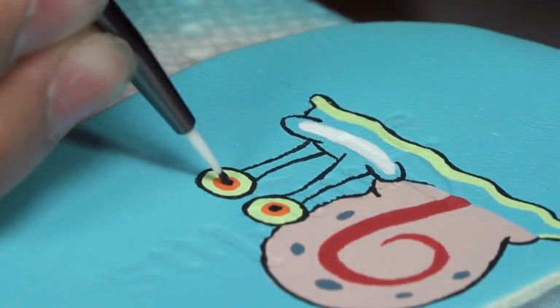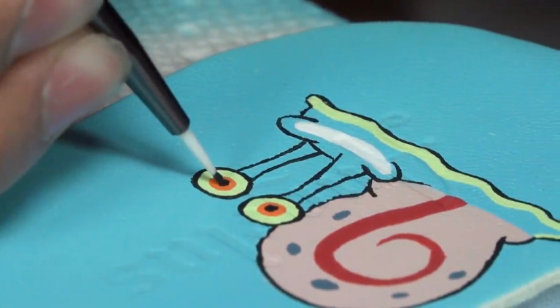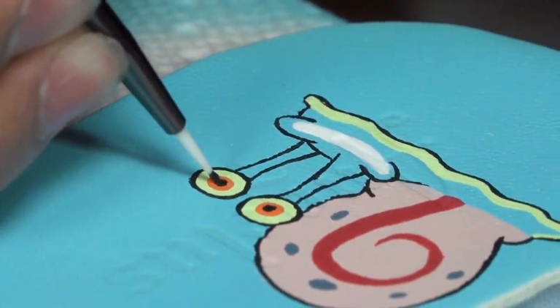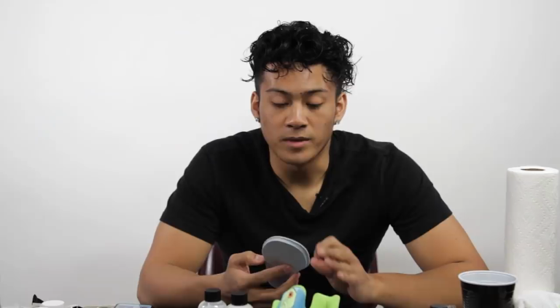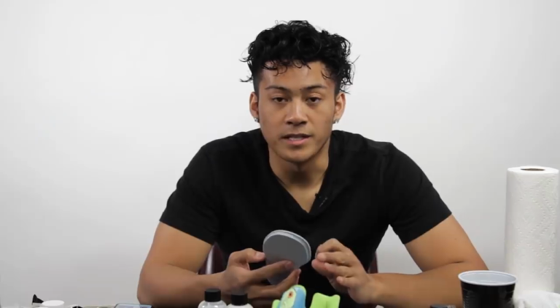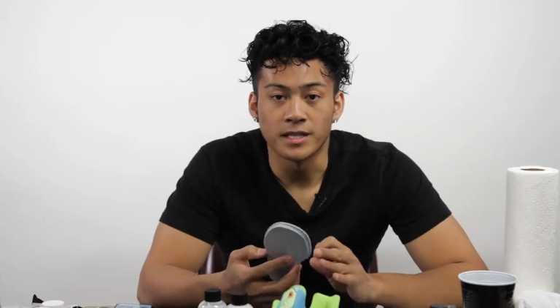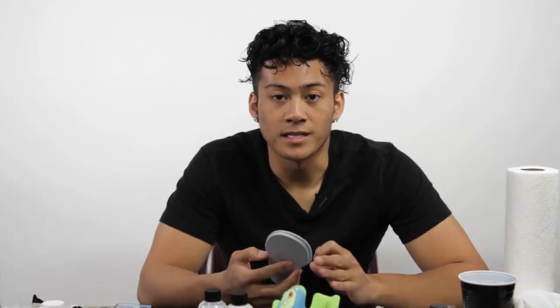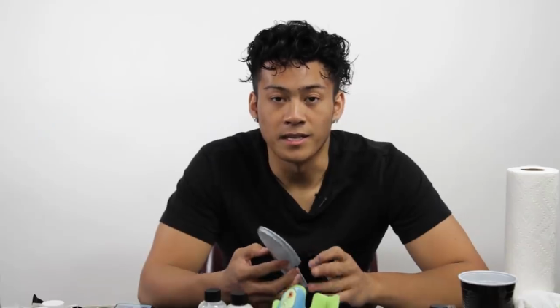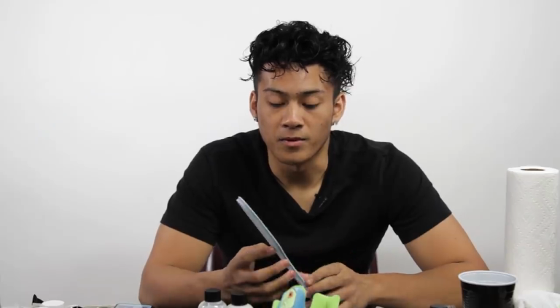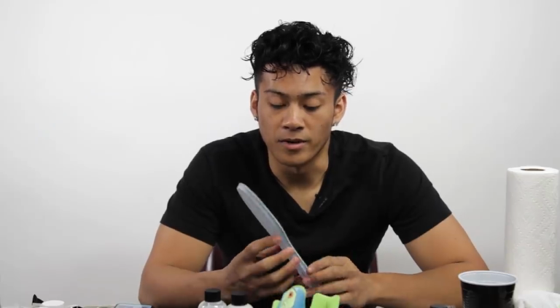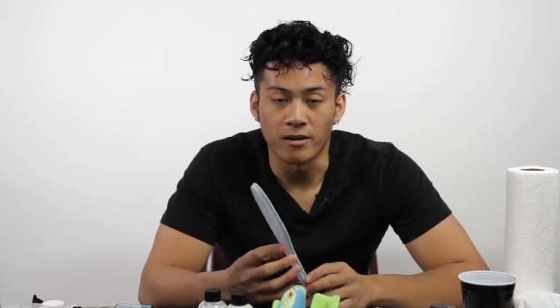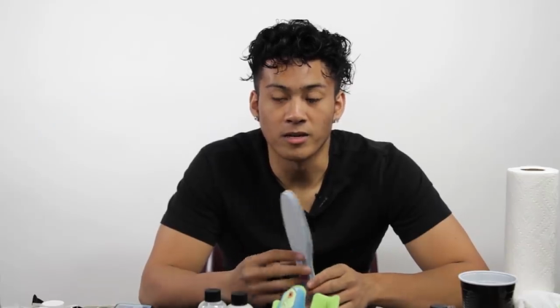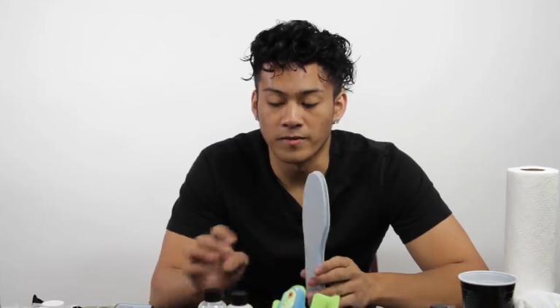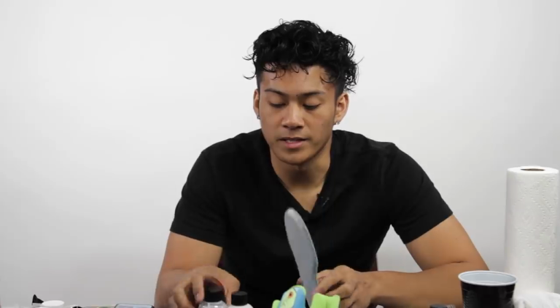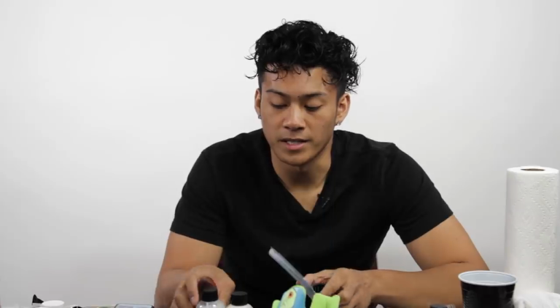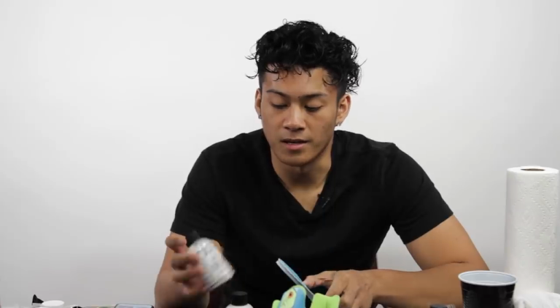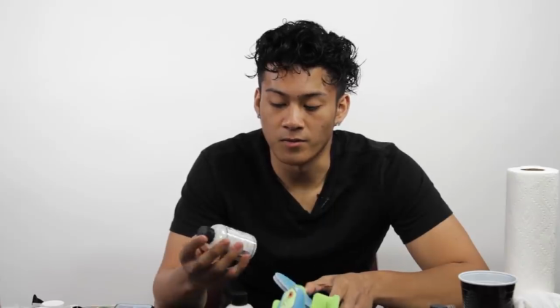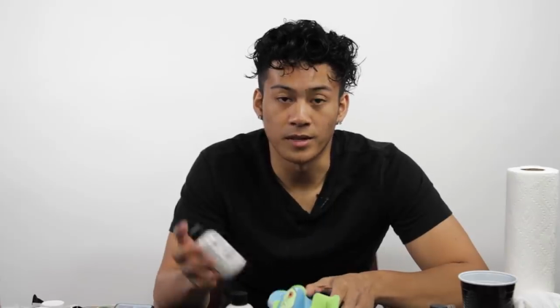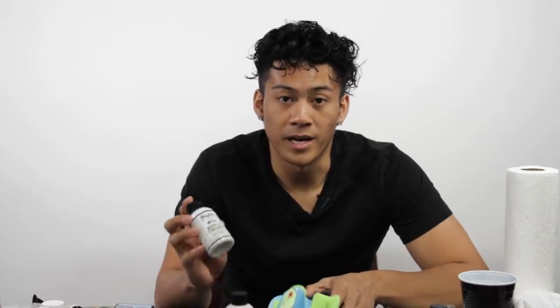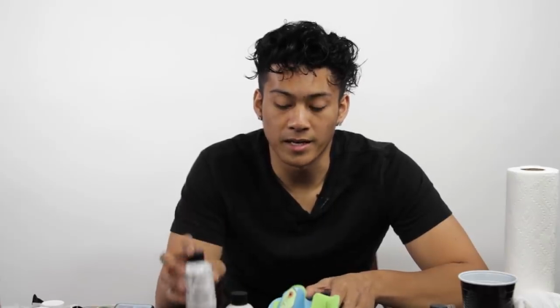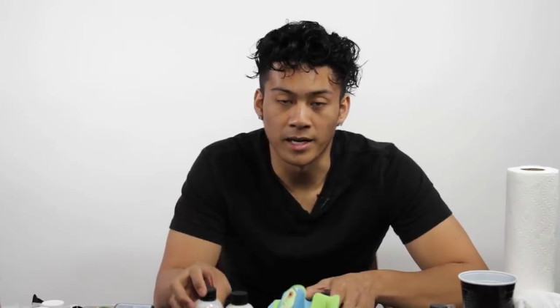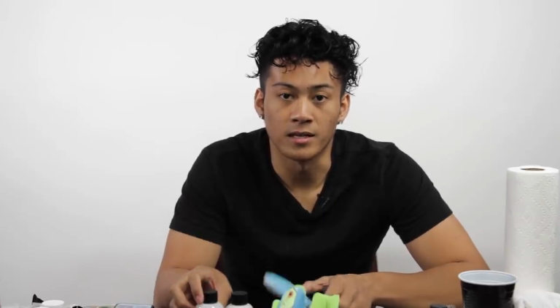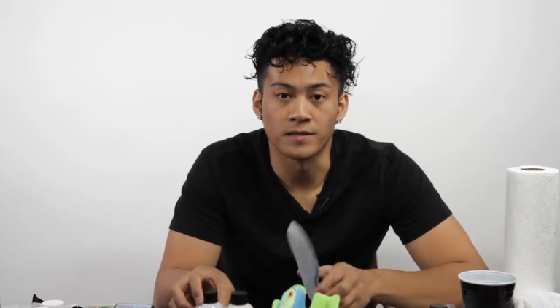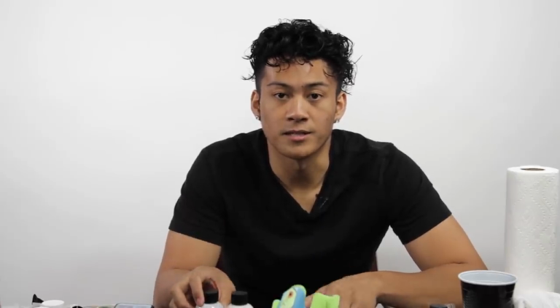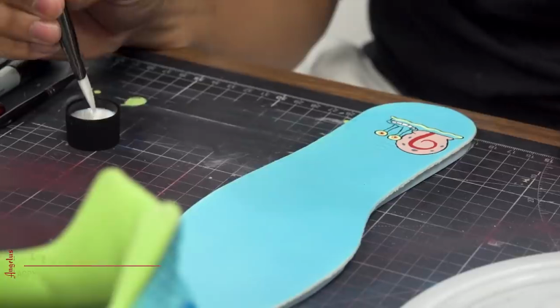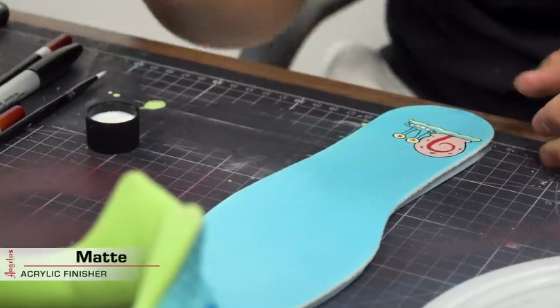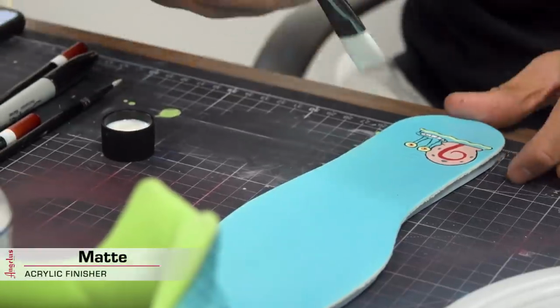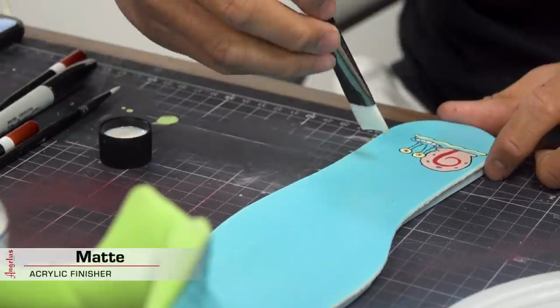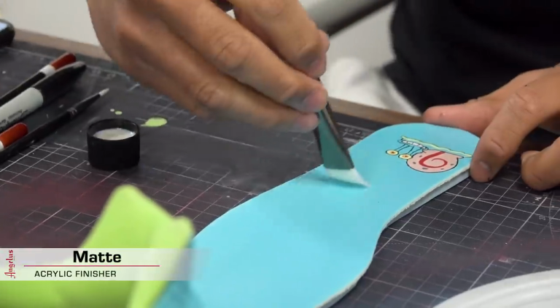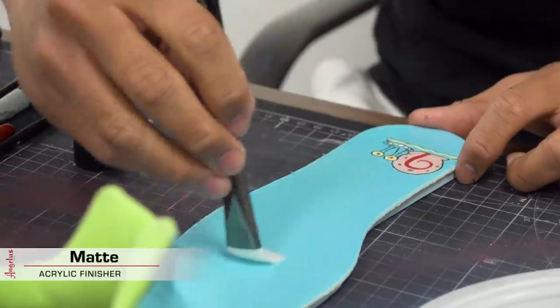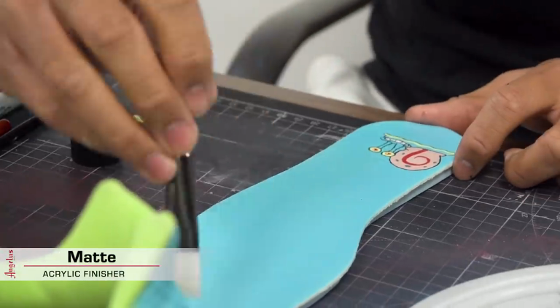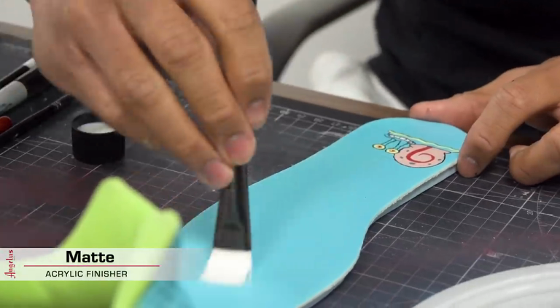So since we finished the last step, we are now going to be finishing it off with a matte and high-gloss finisher.